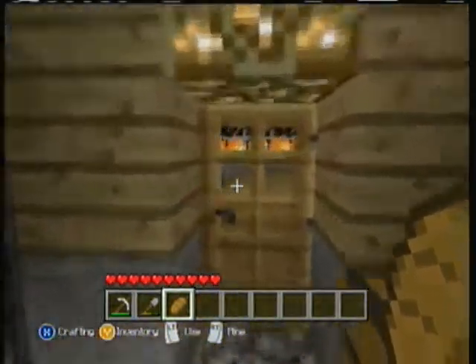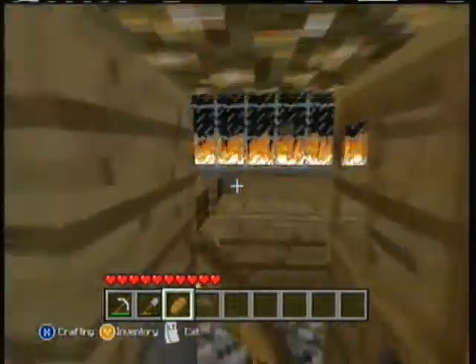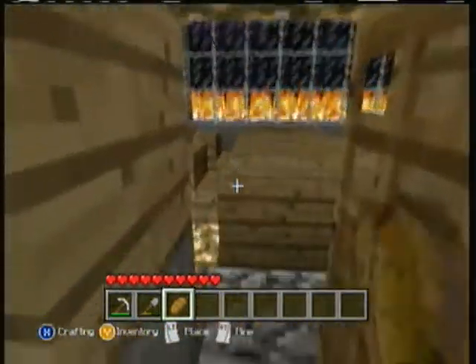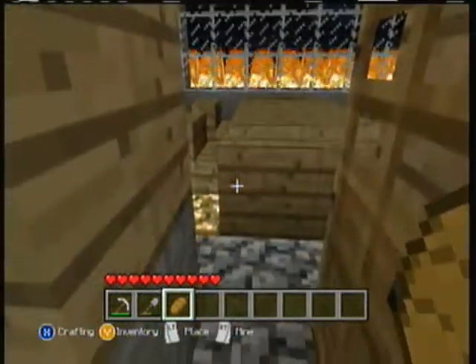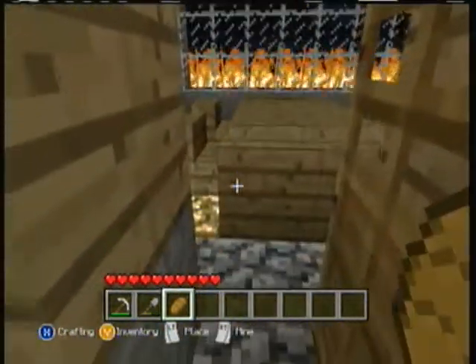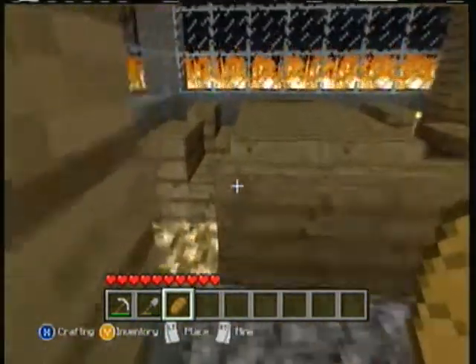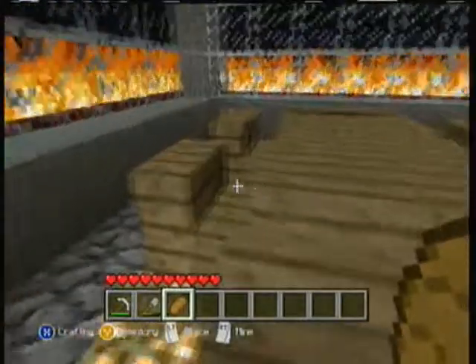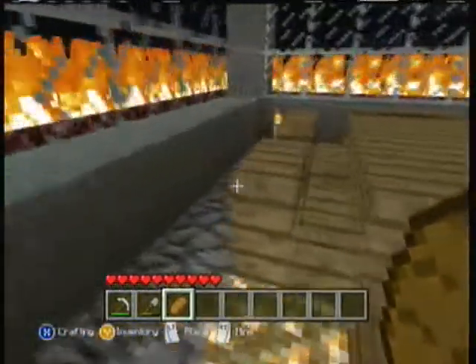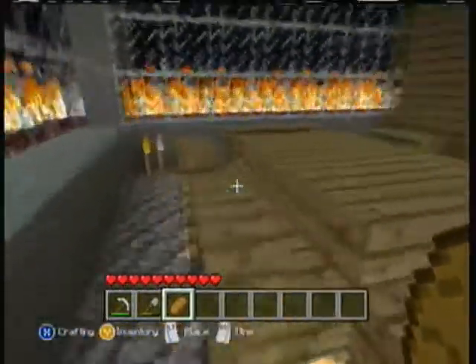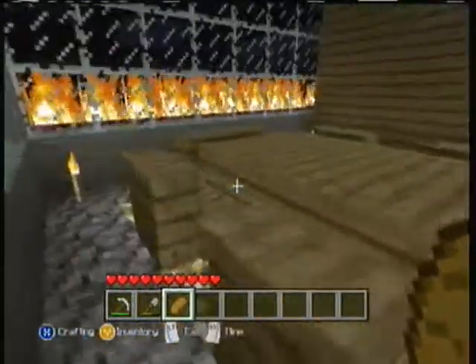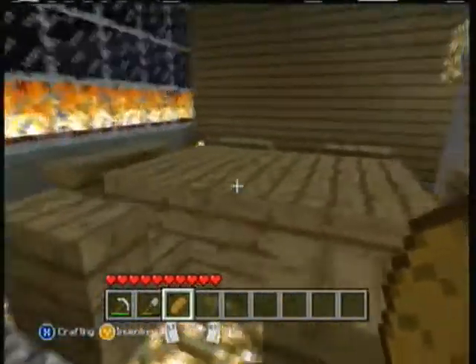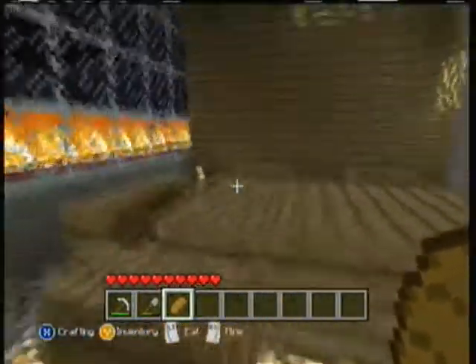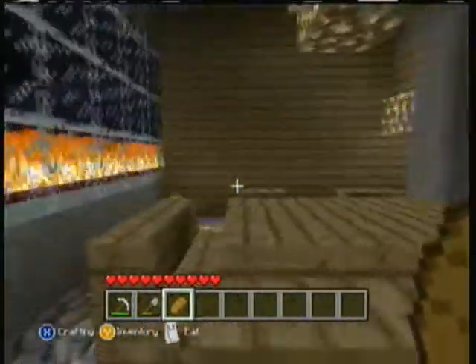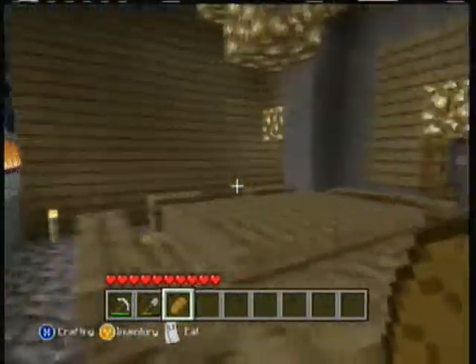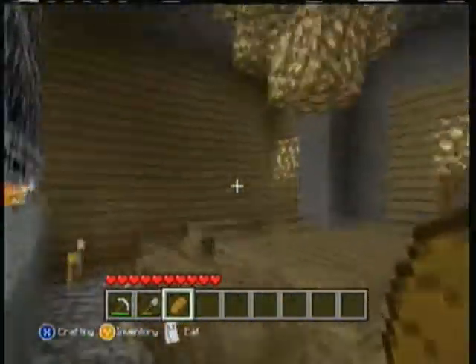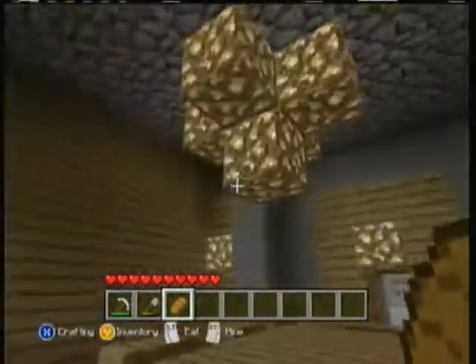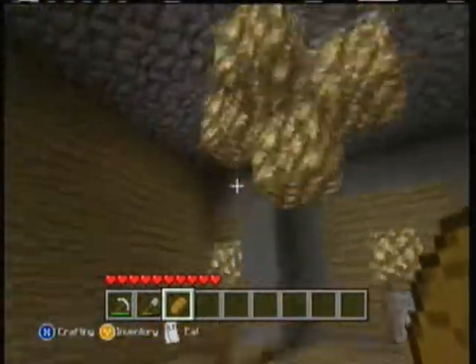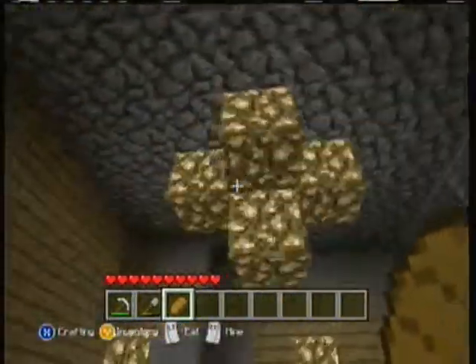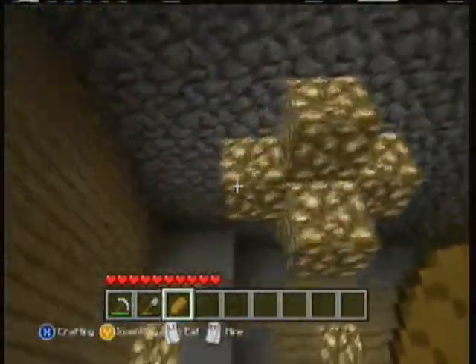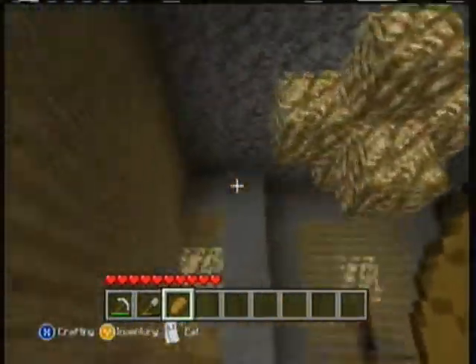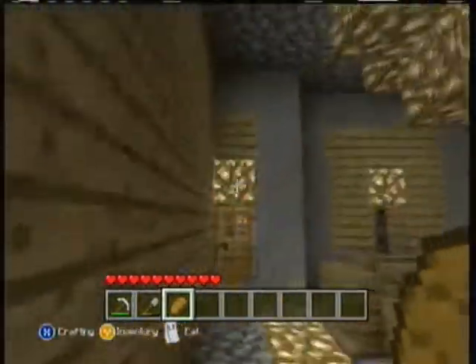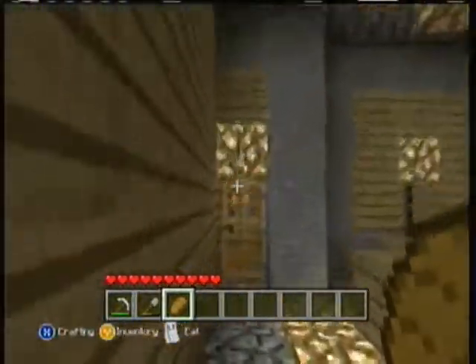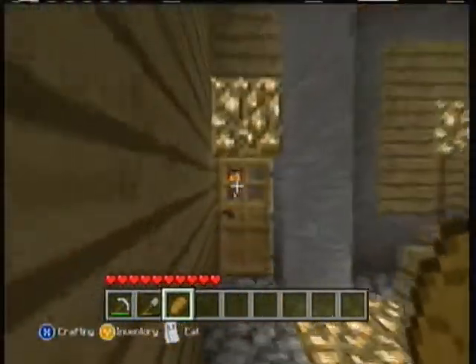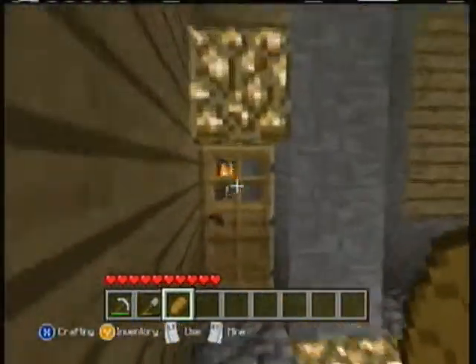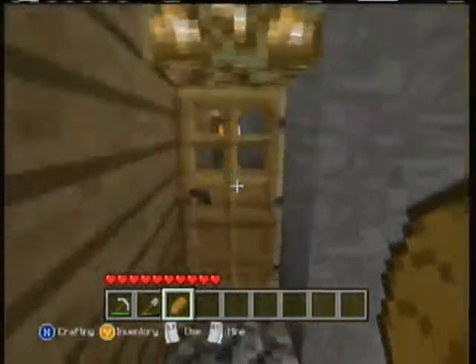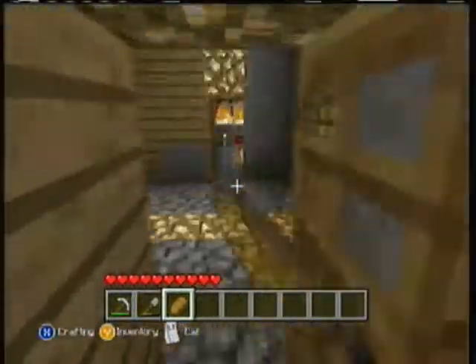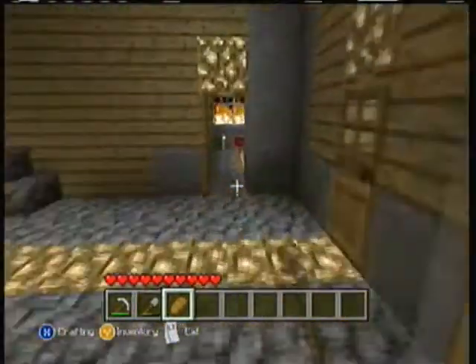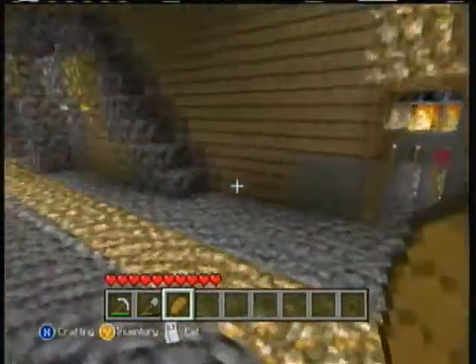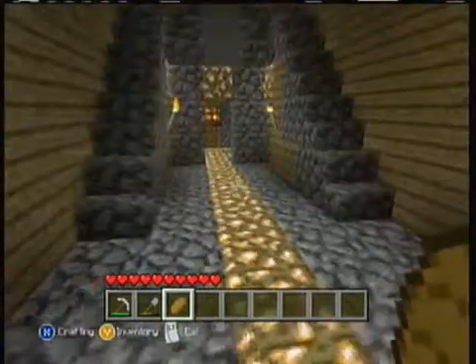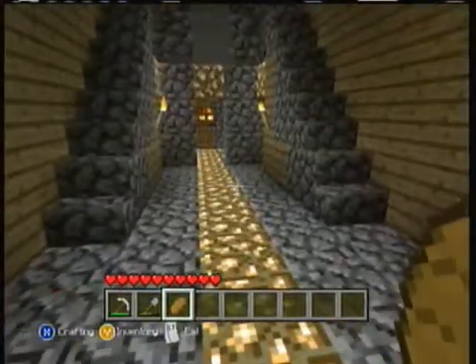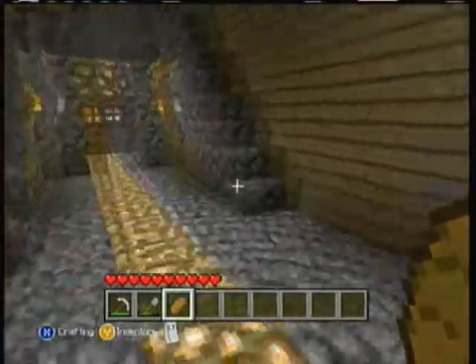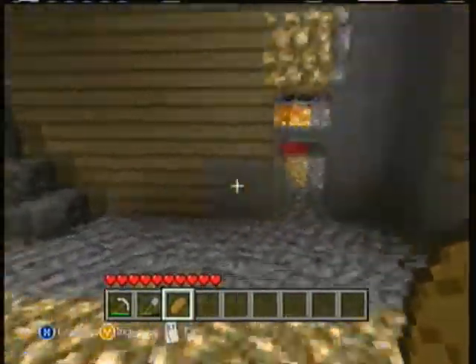And now here we have the dining room. Hollow stone chandelier. Door leaves out there. Nothing special.